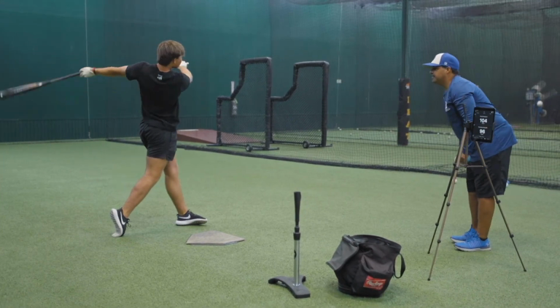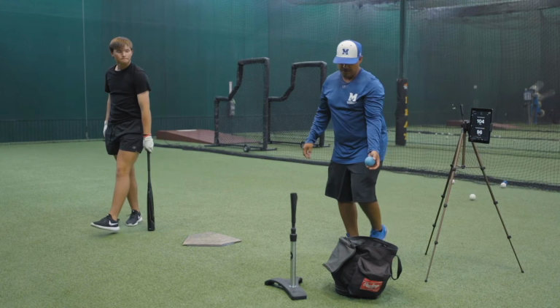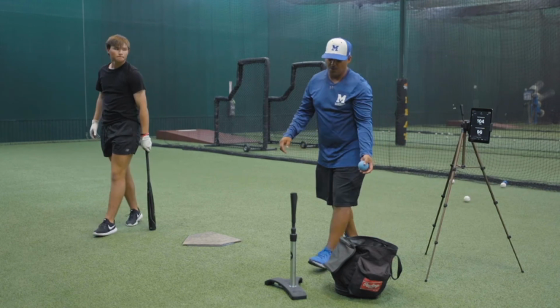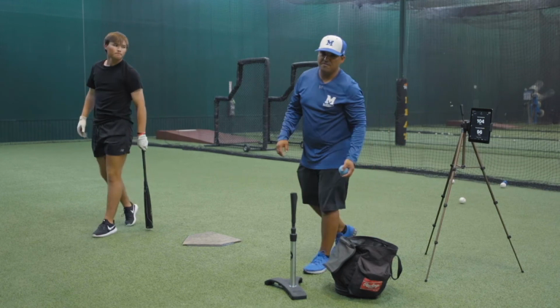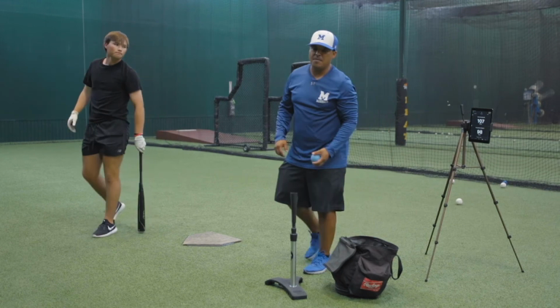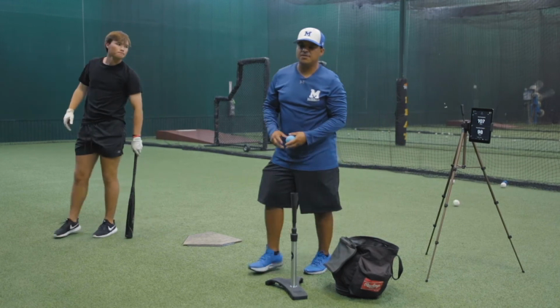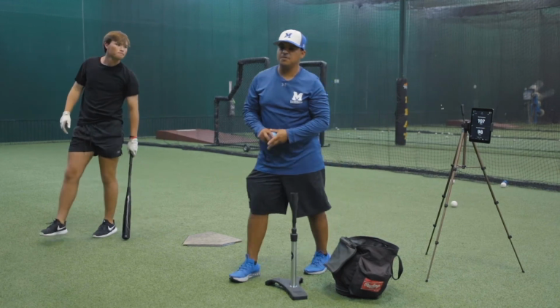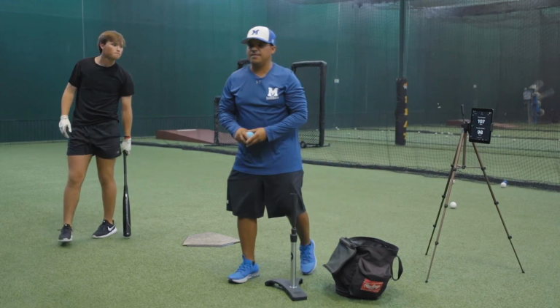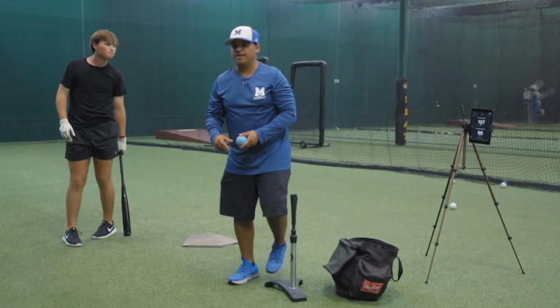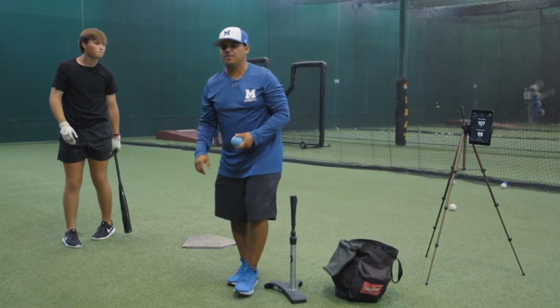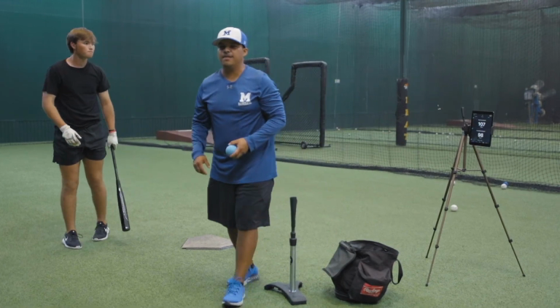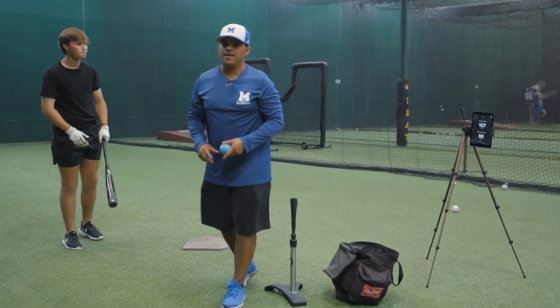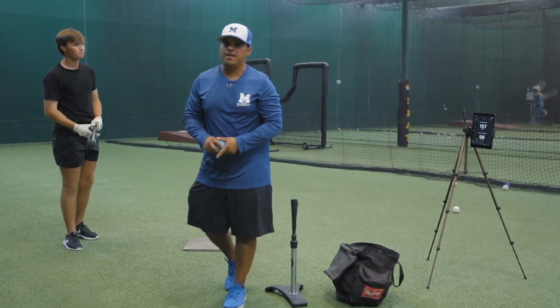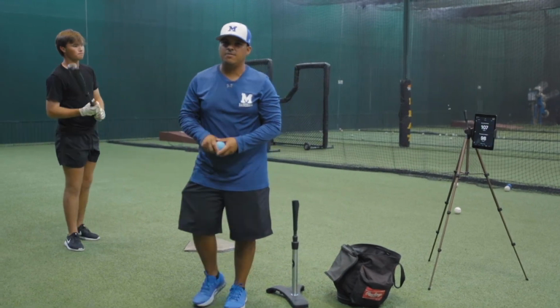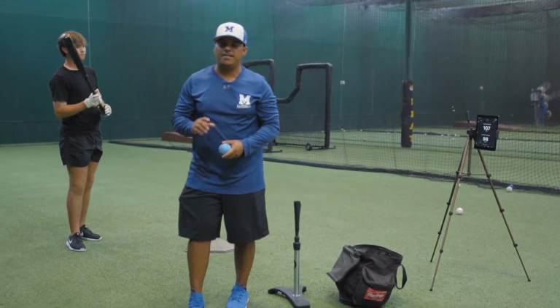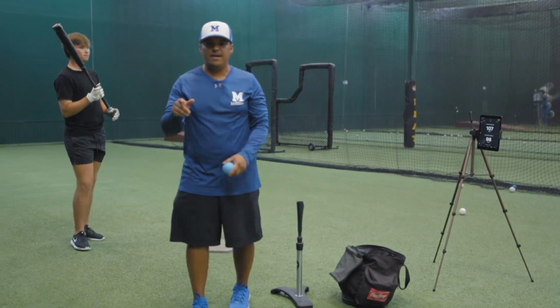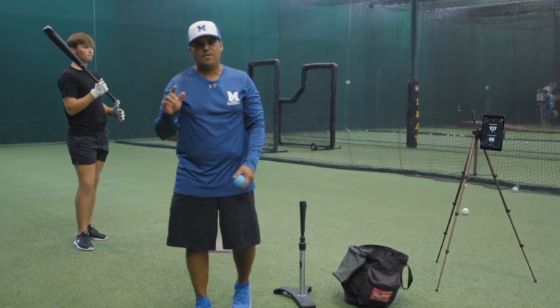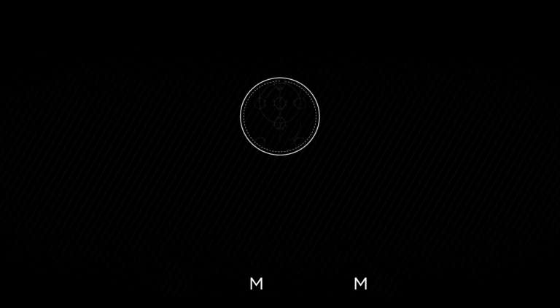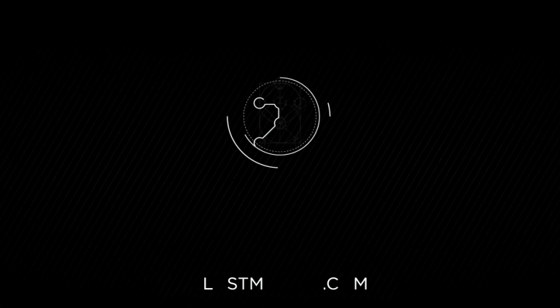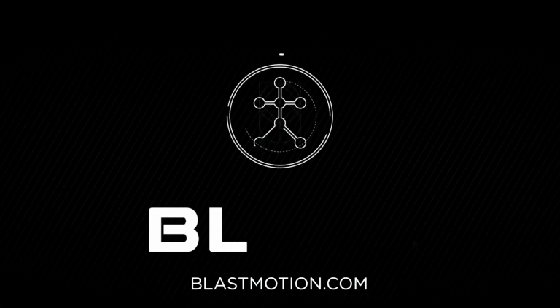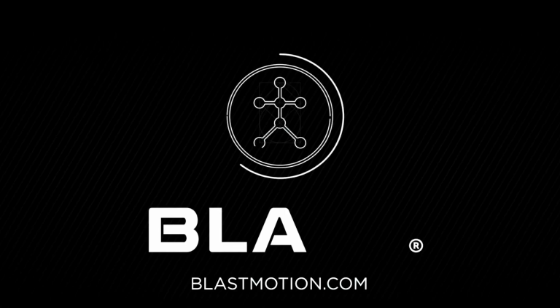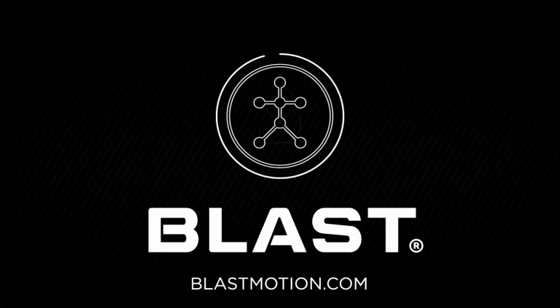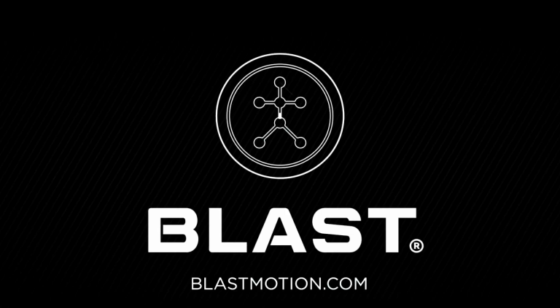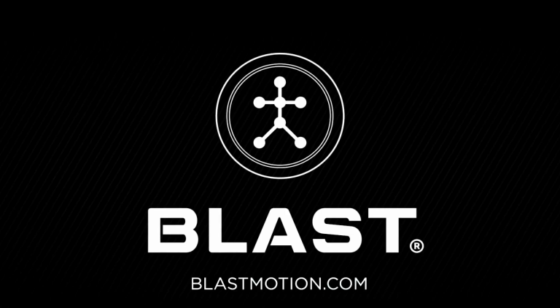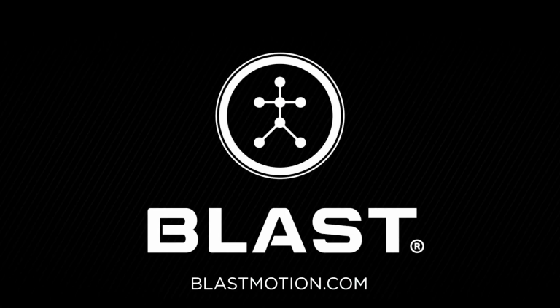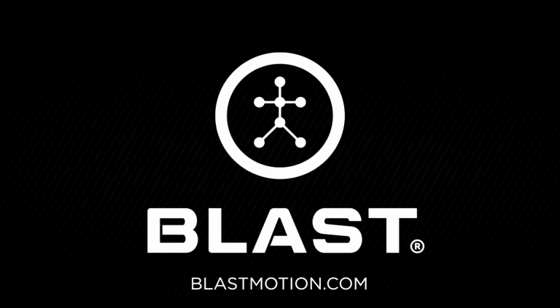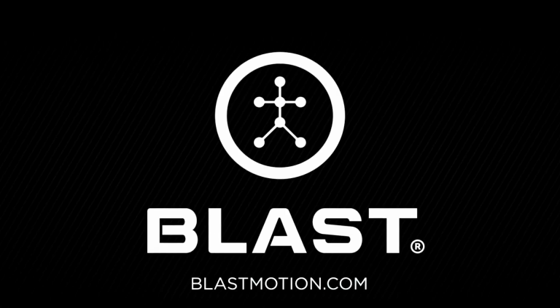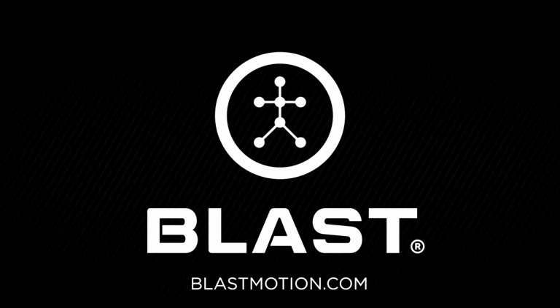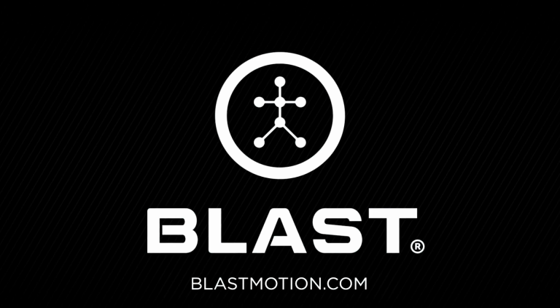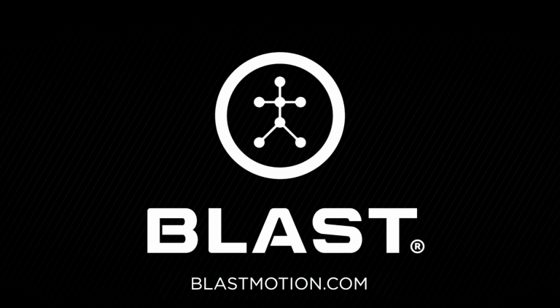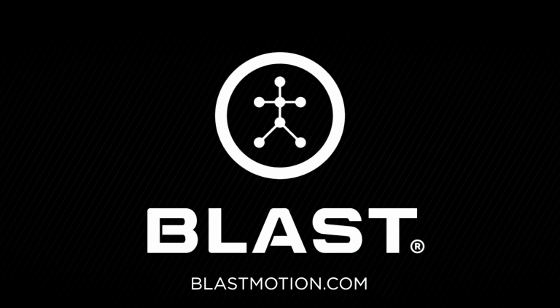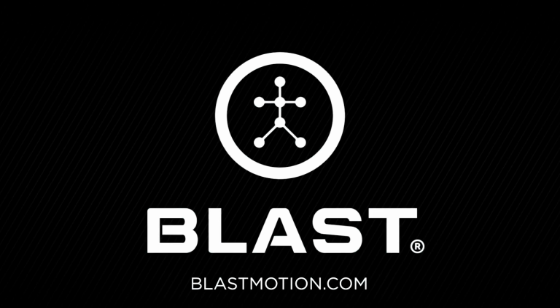For more information, visit the training center right there in your app.